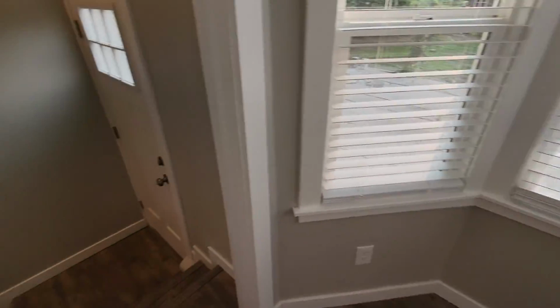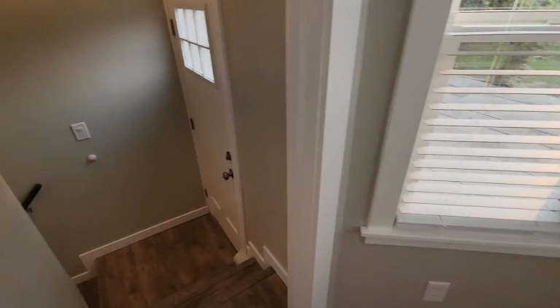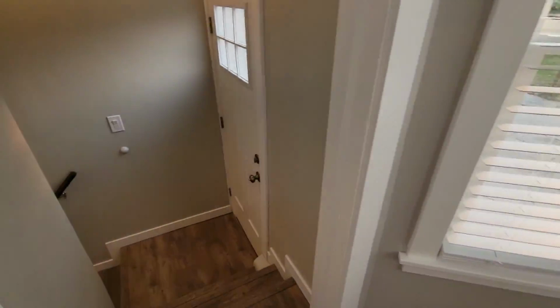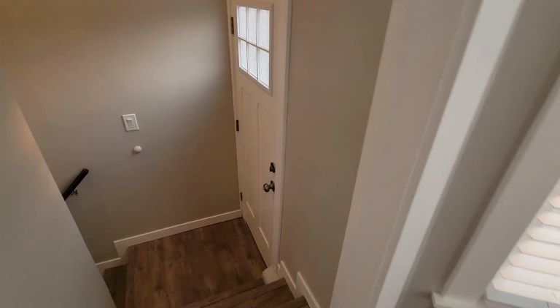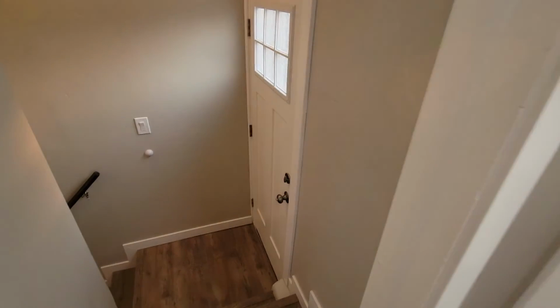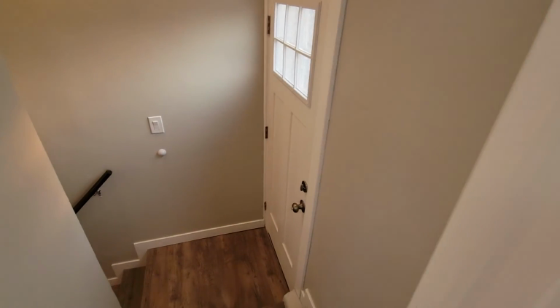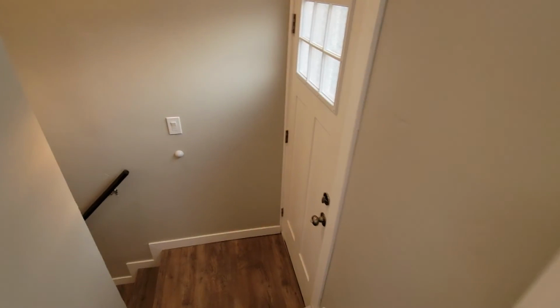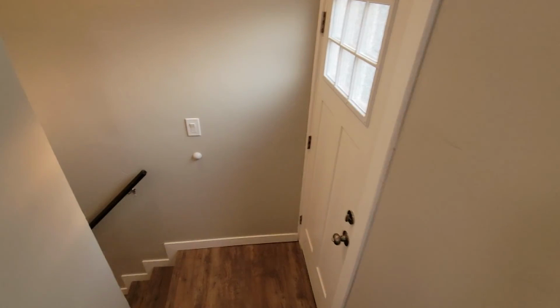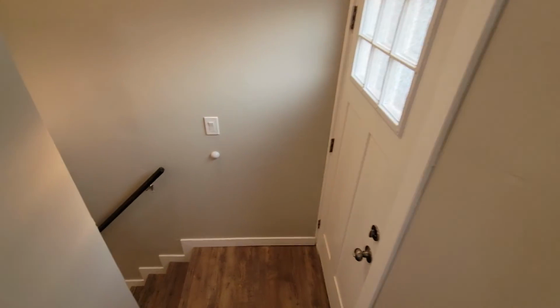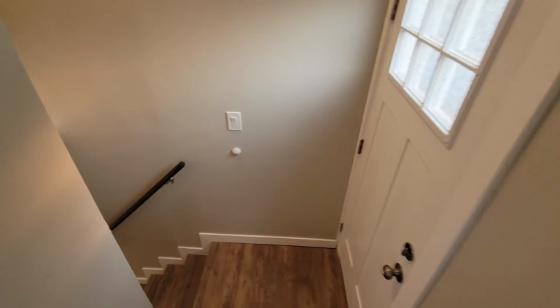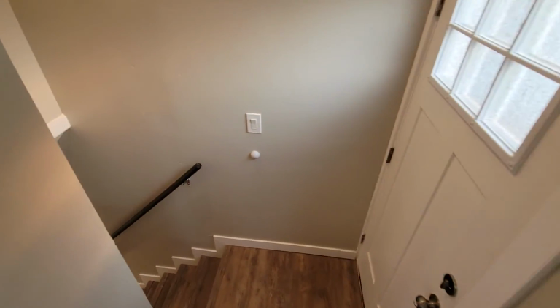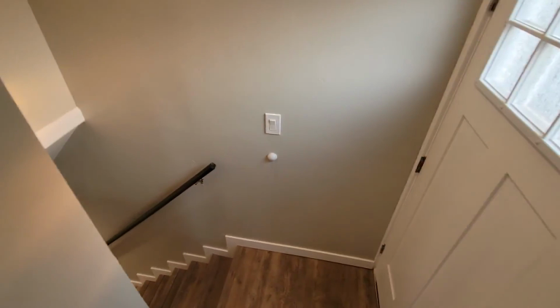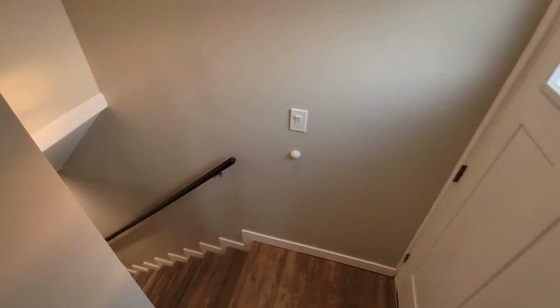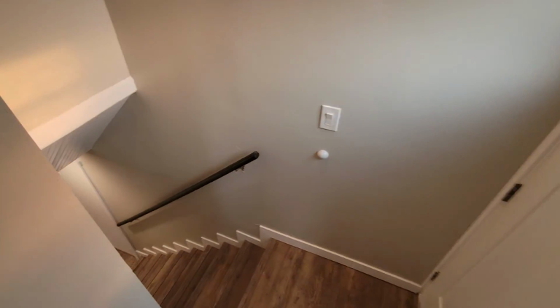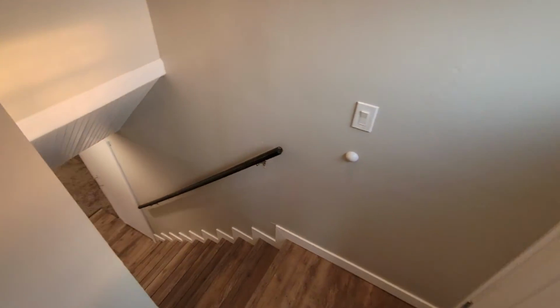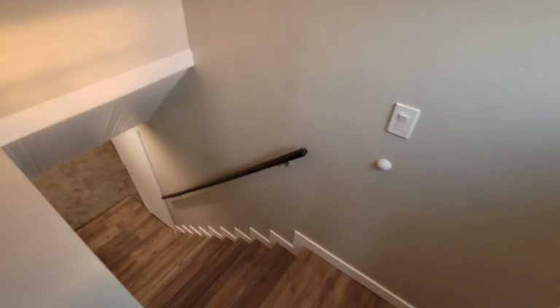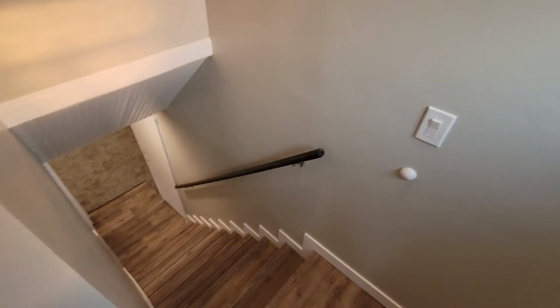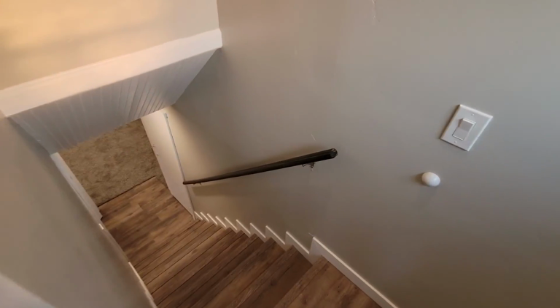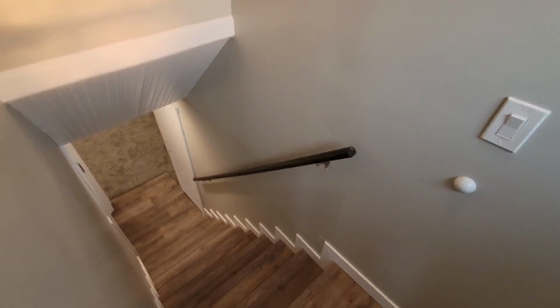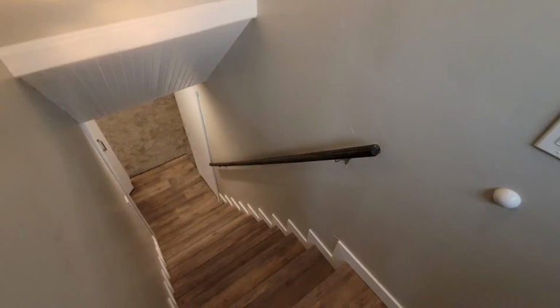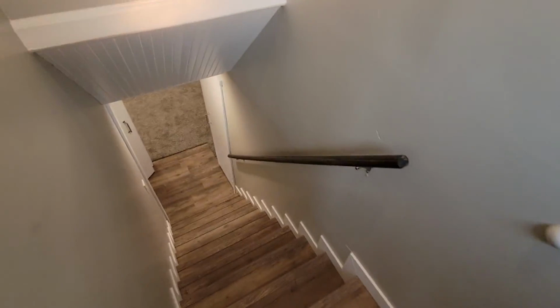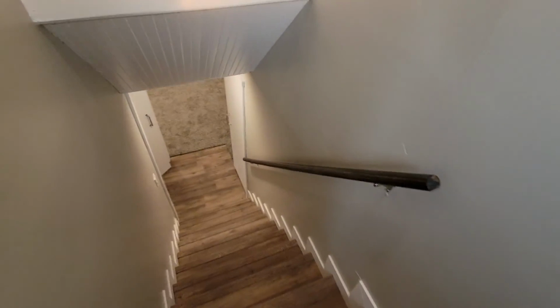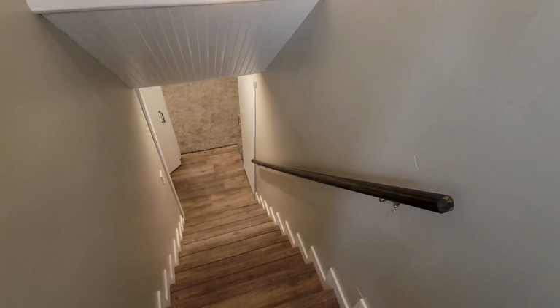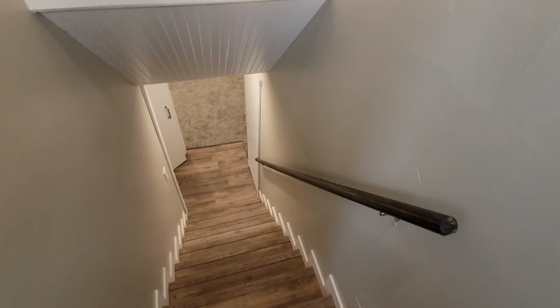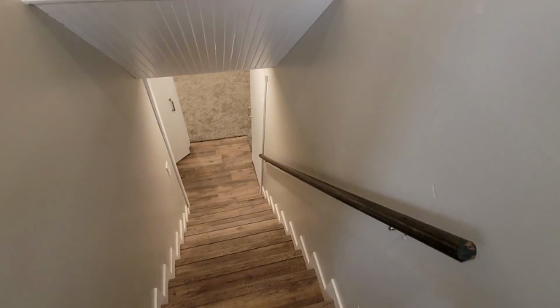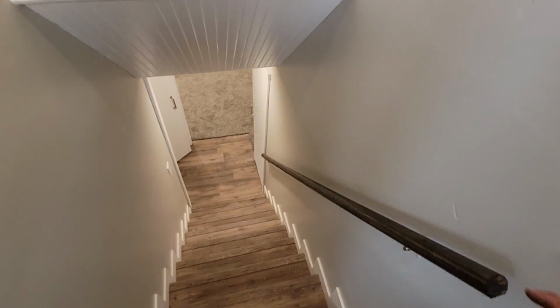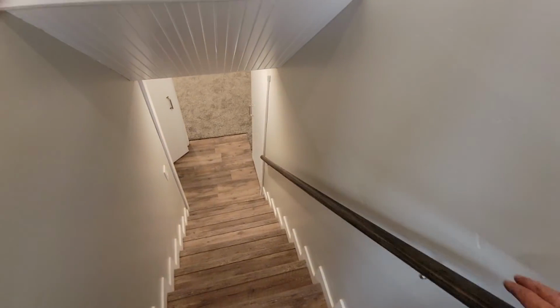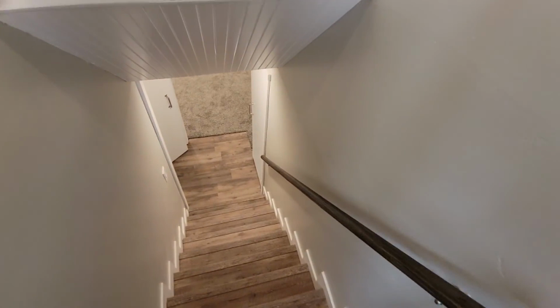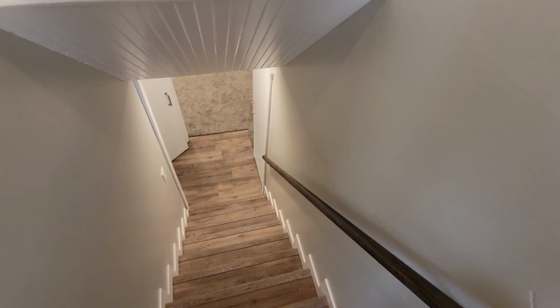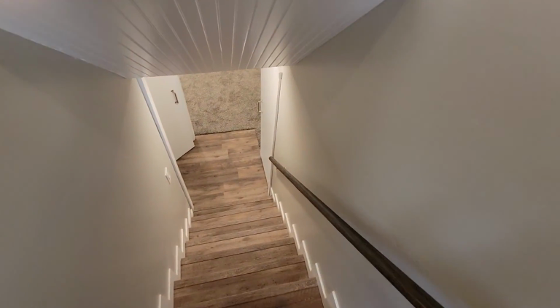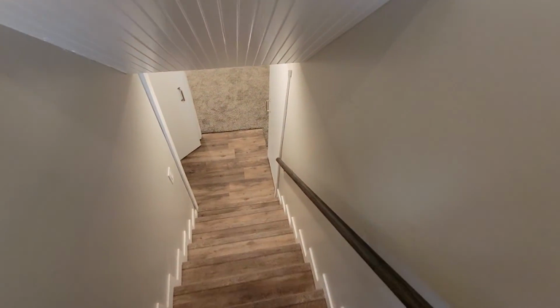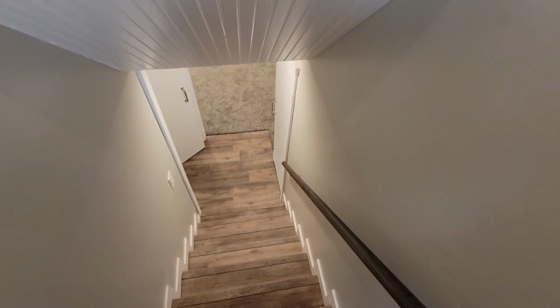And then we'll head downstairs. Just put the railing in — it's set to go.